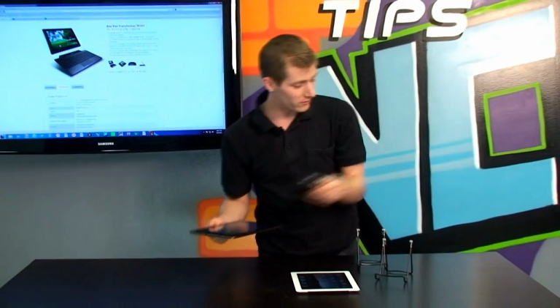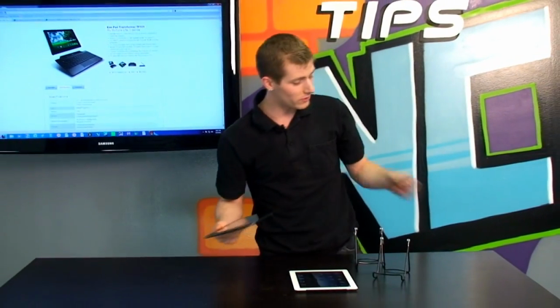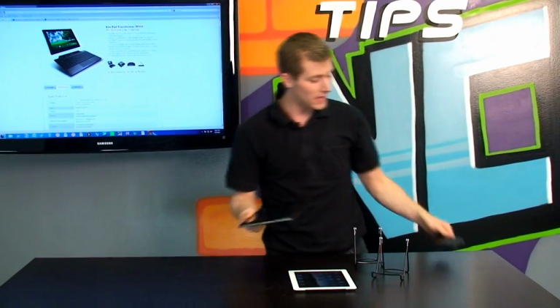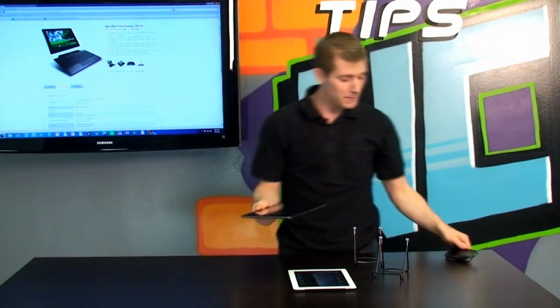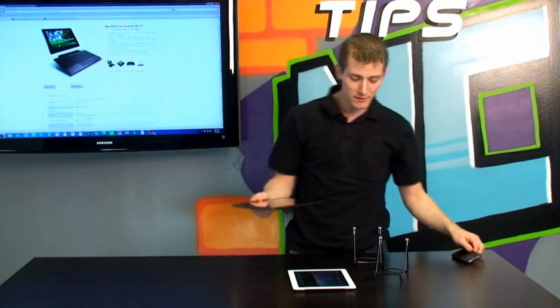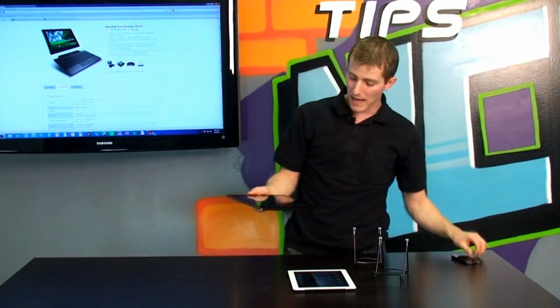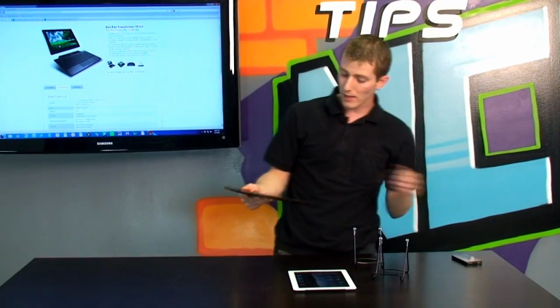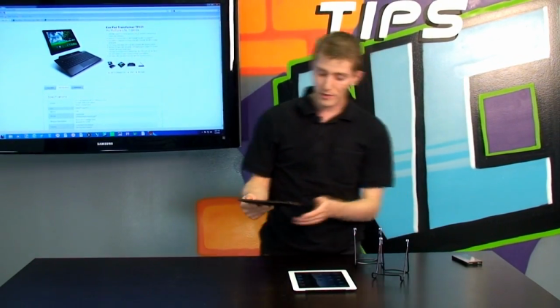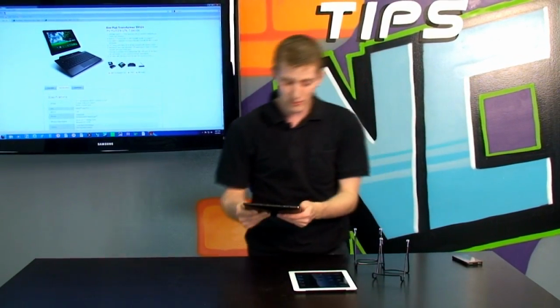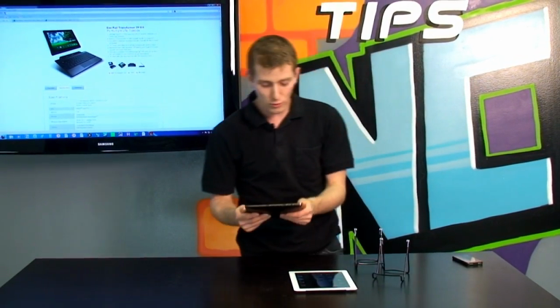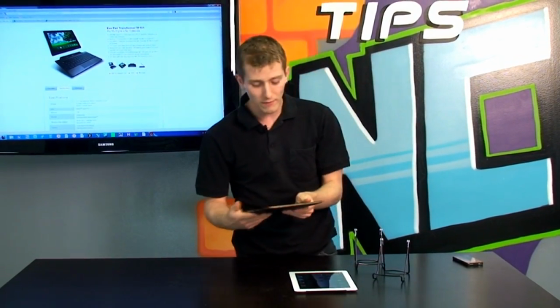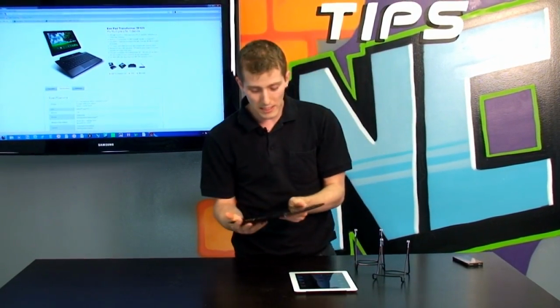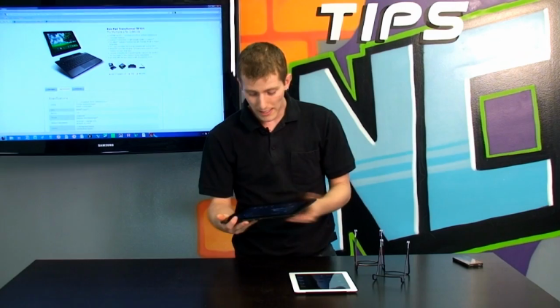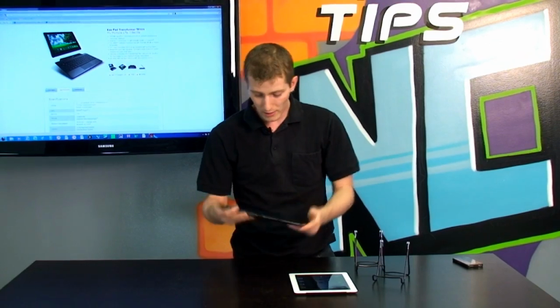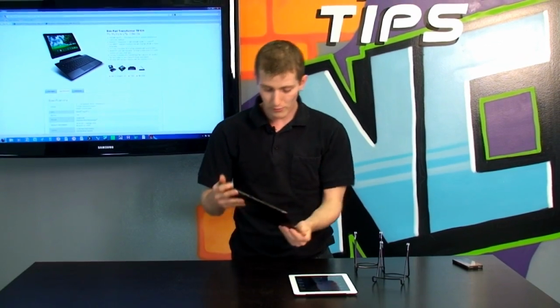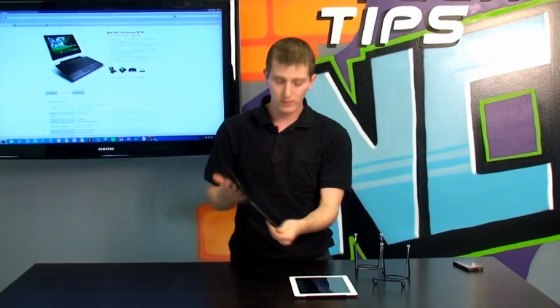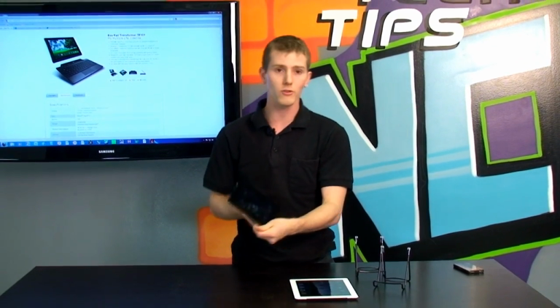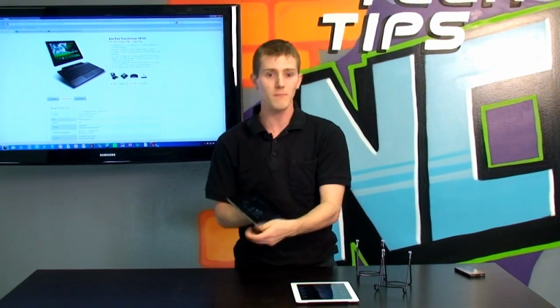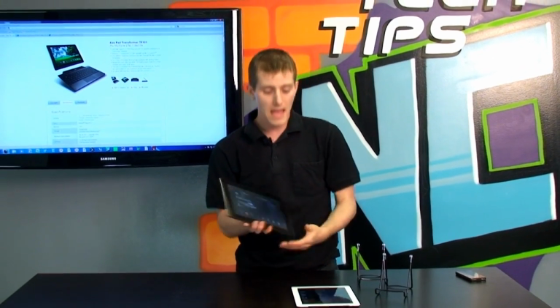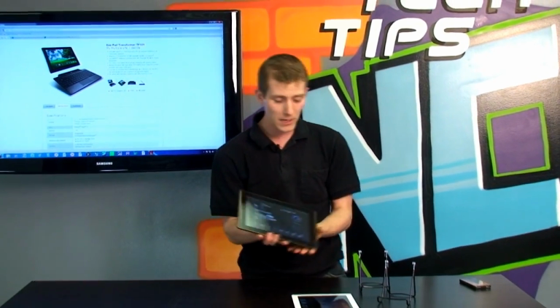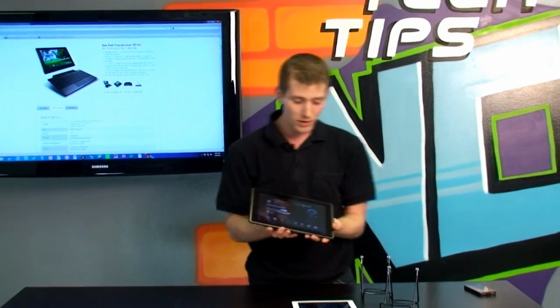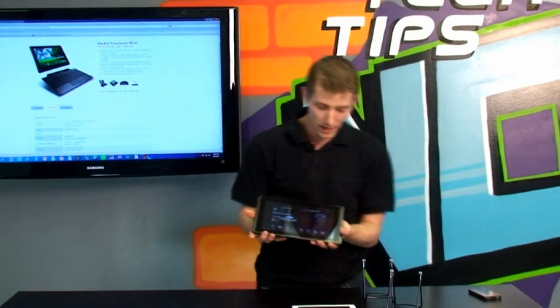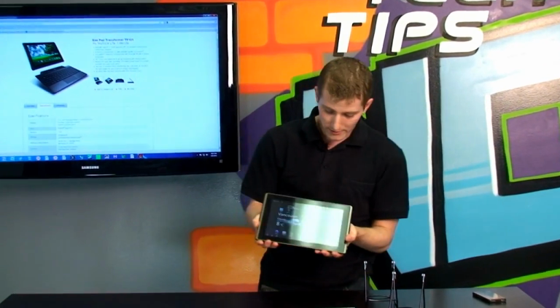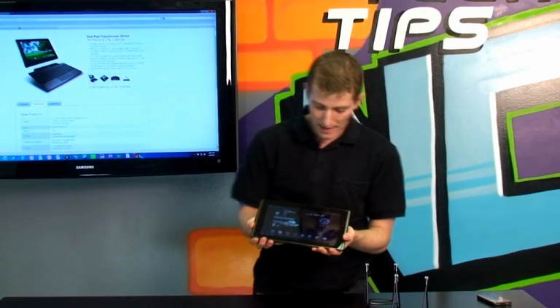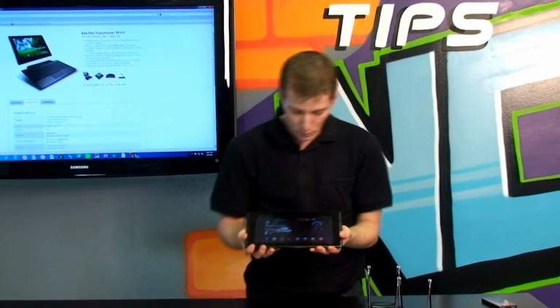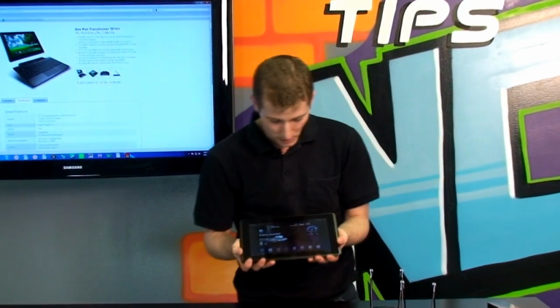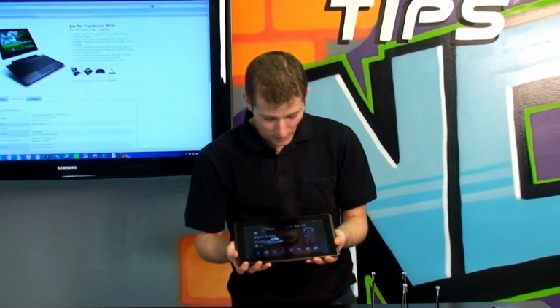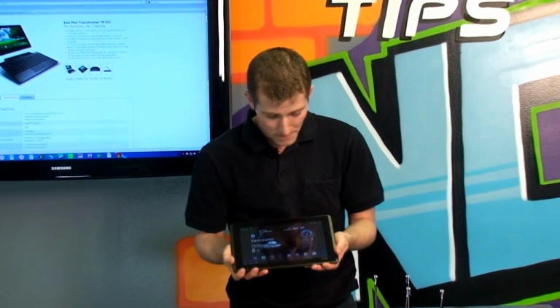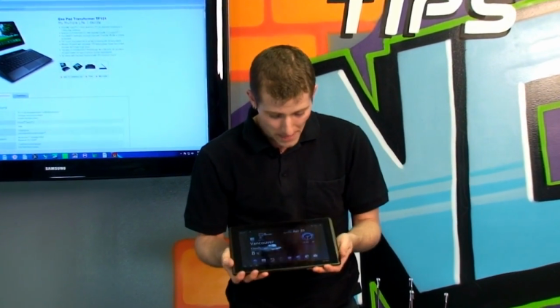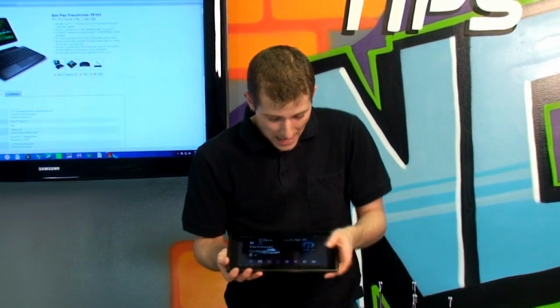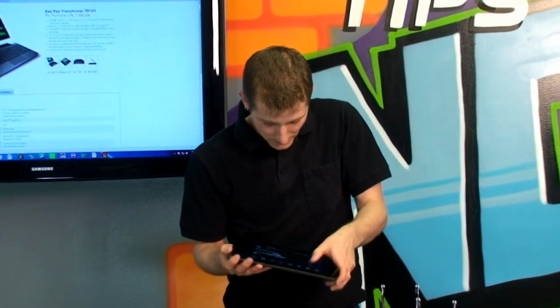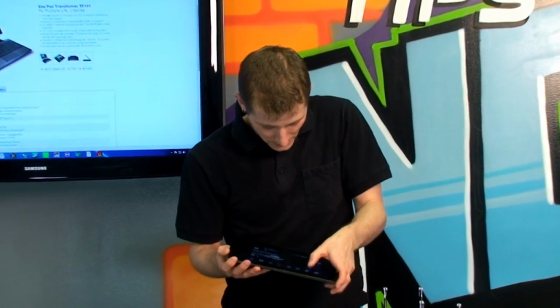The screen is using an IPS panel — I already mentioned 1280 by 800 resolution — and I want you guys to have a quick look at the overall viewing angle performance.